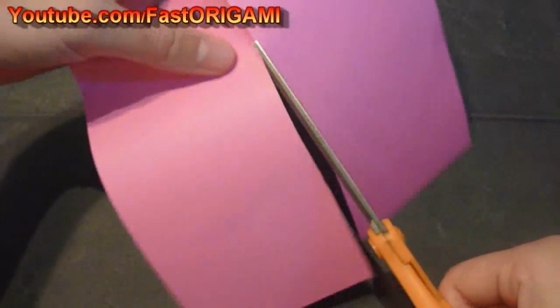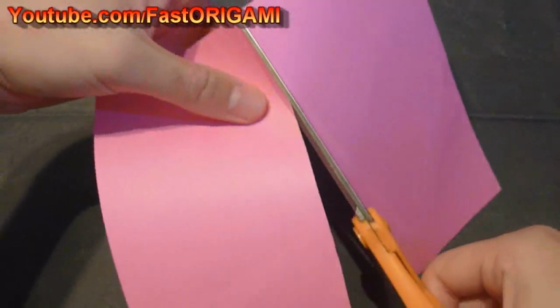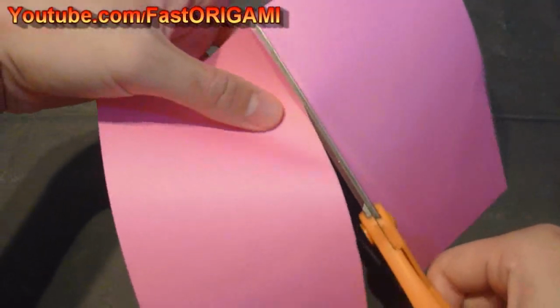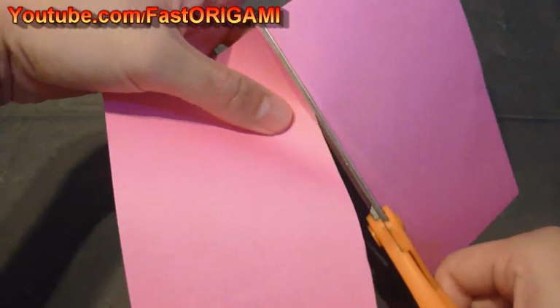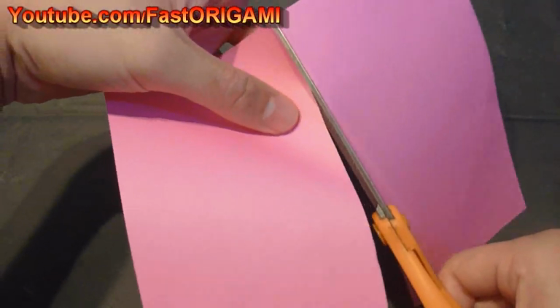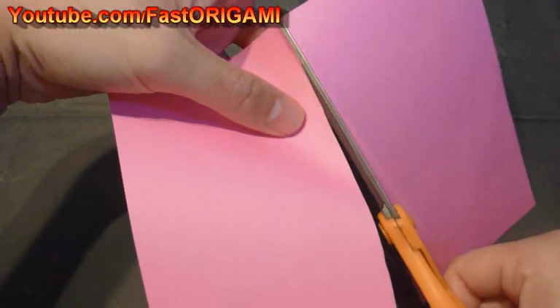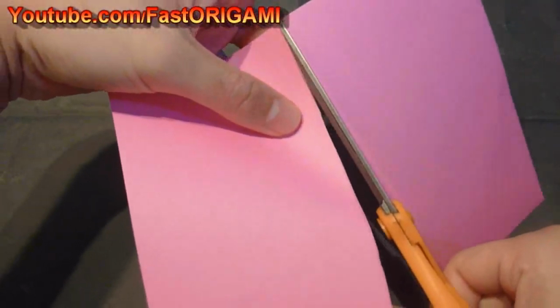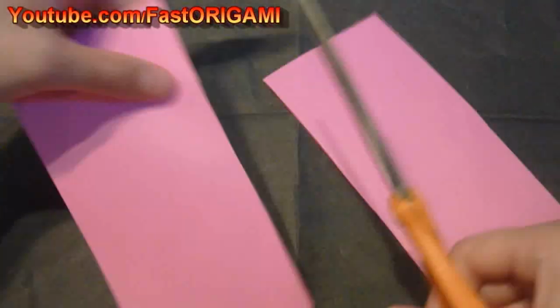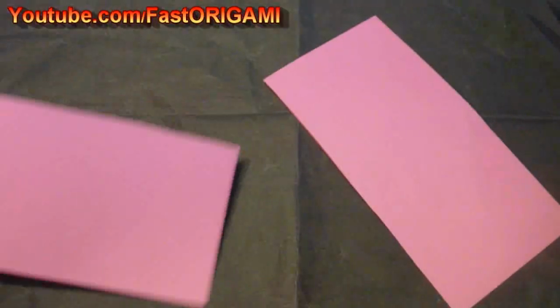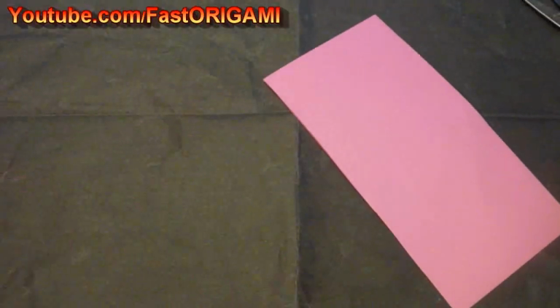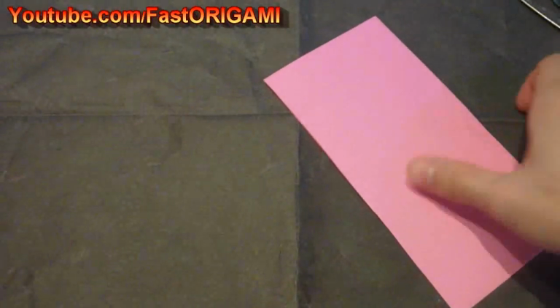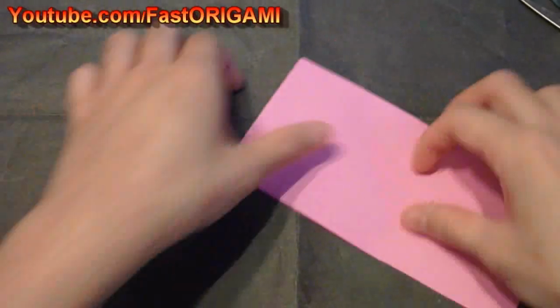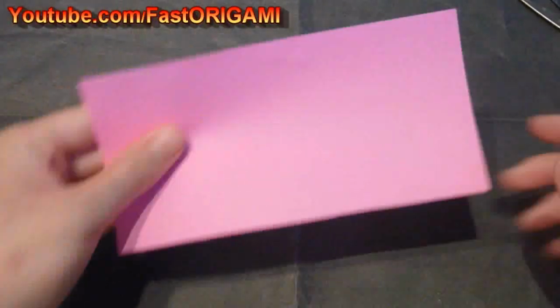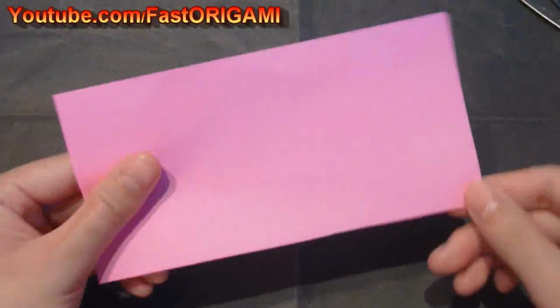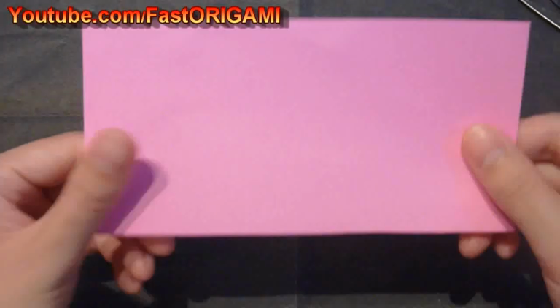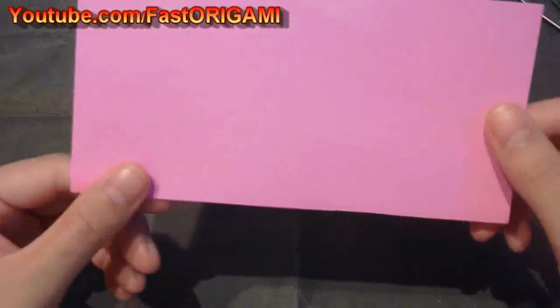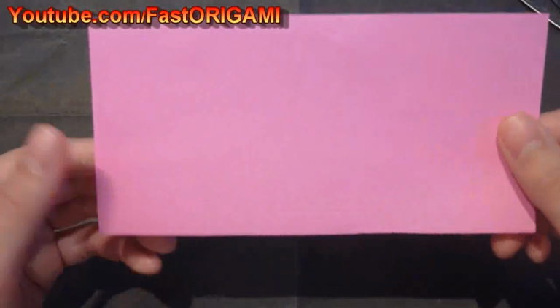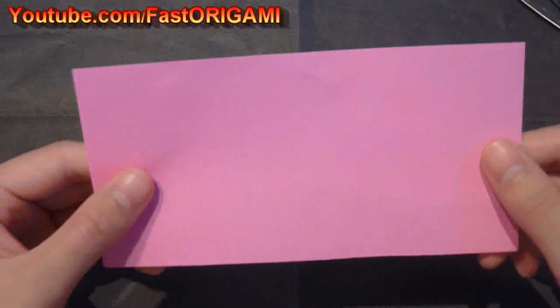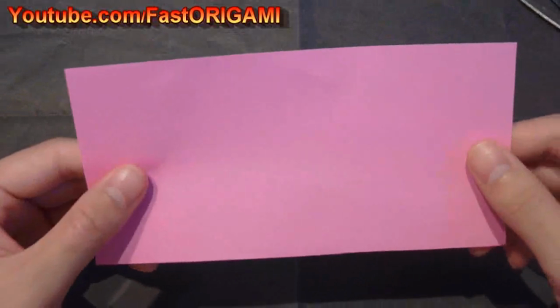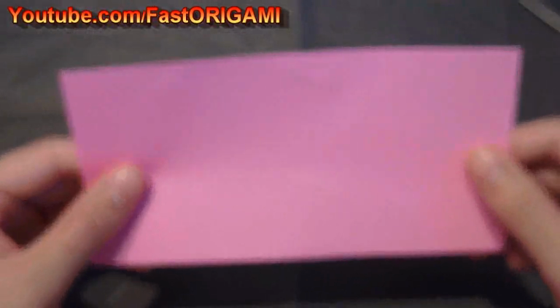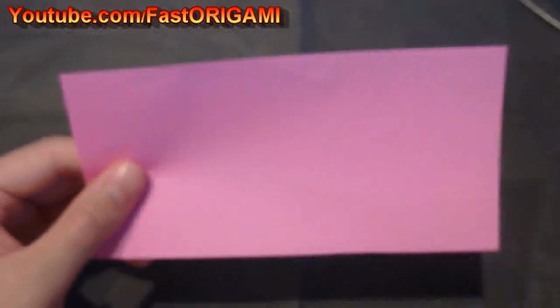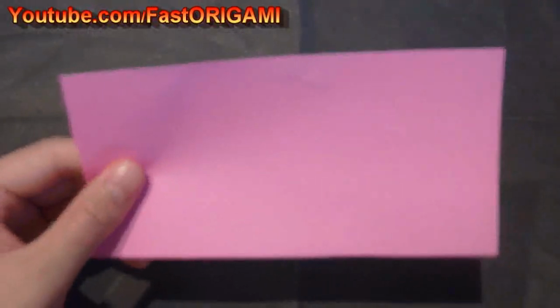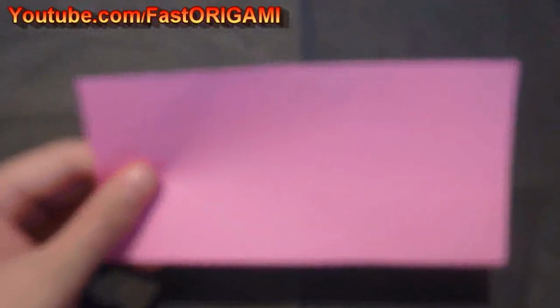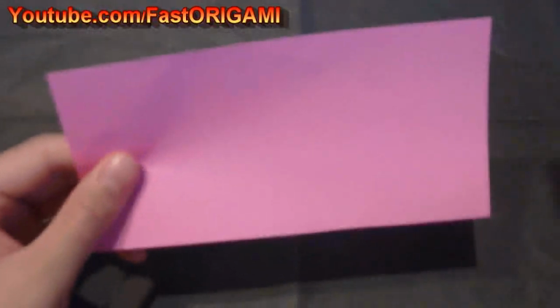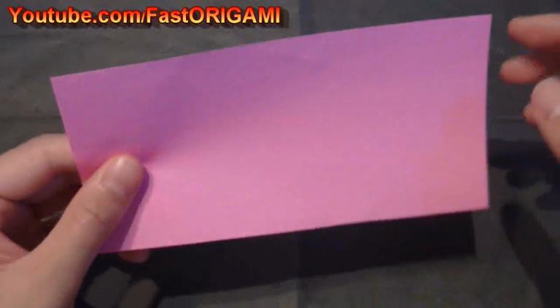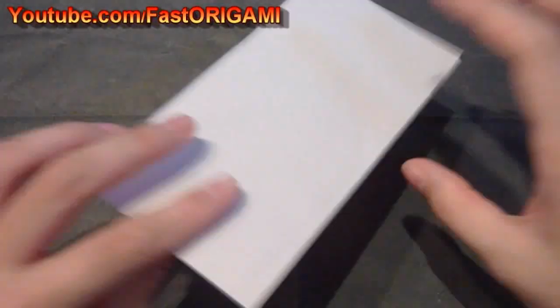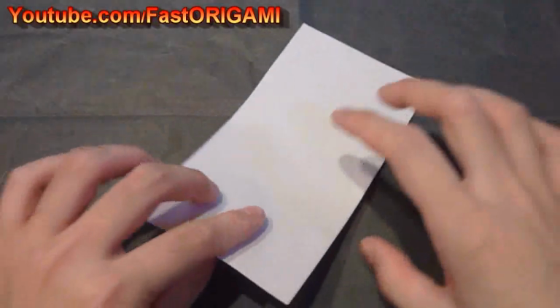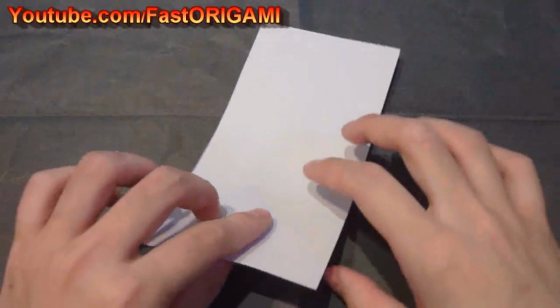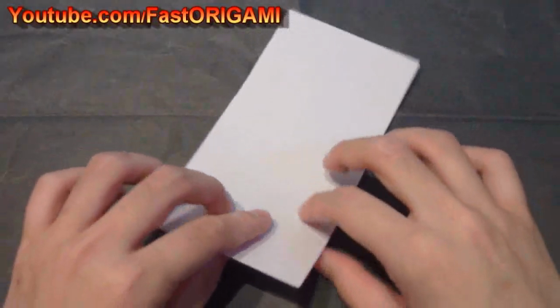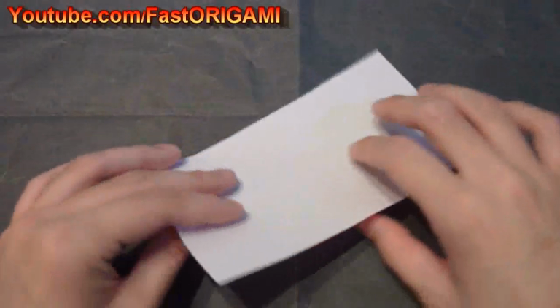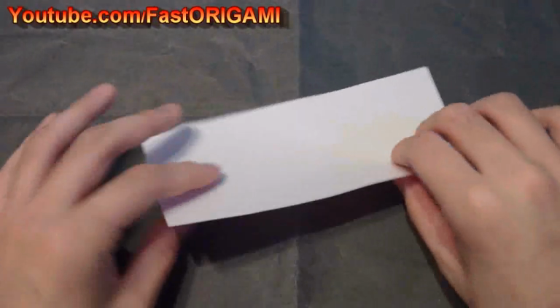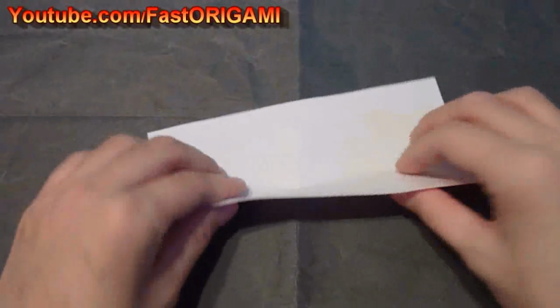Fold your origami in half and cut it. You will only need one of the two pieces to complete one ribbon.